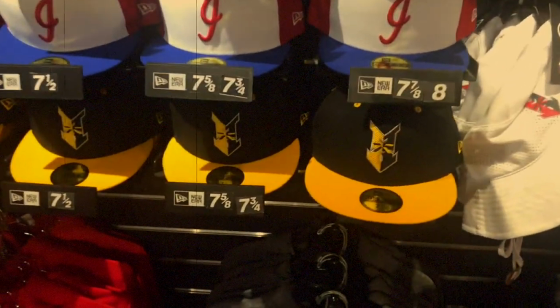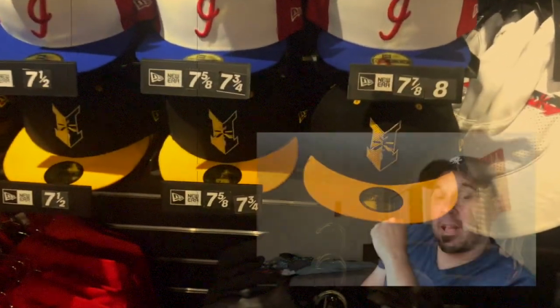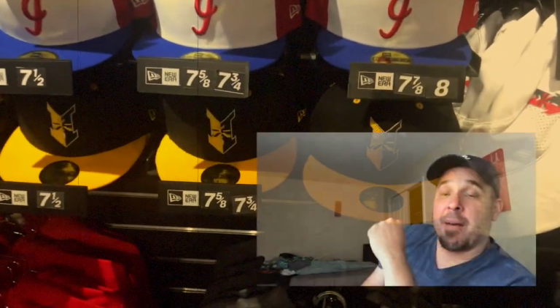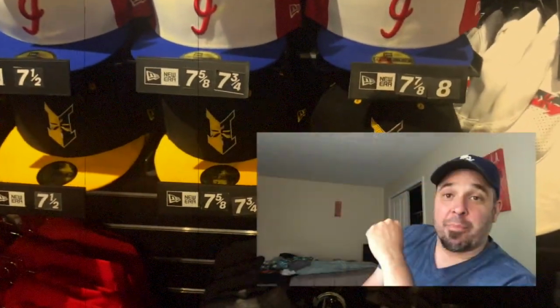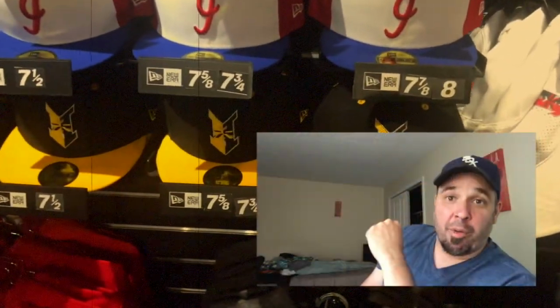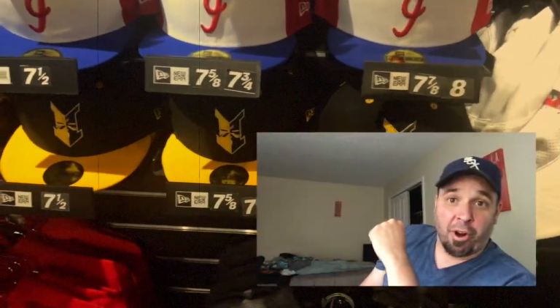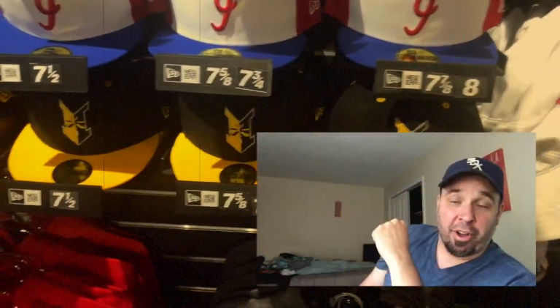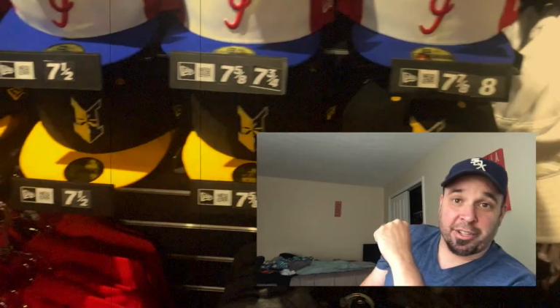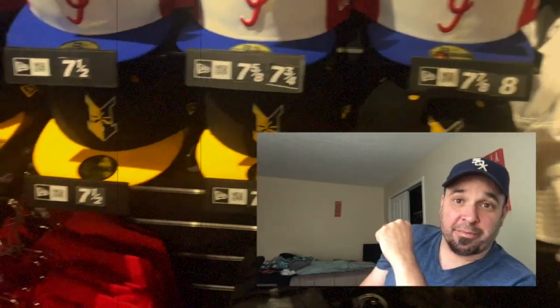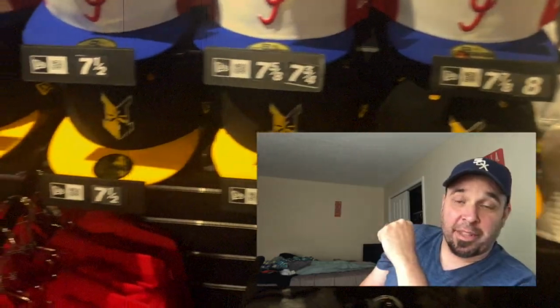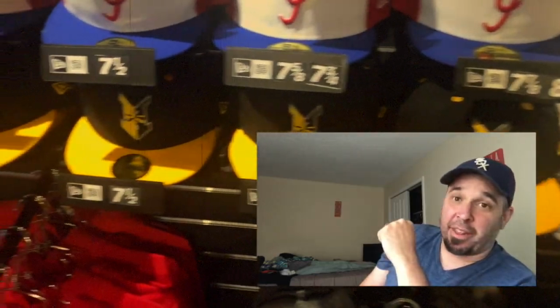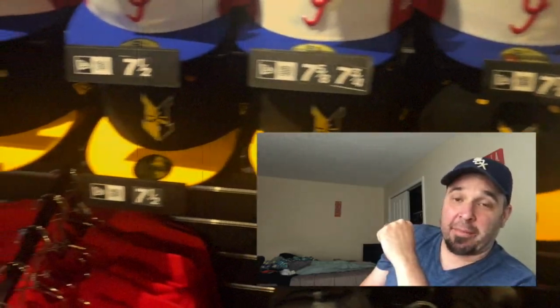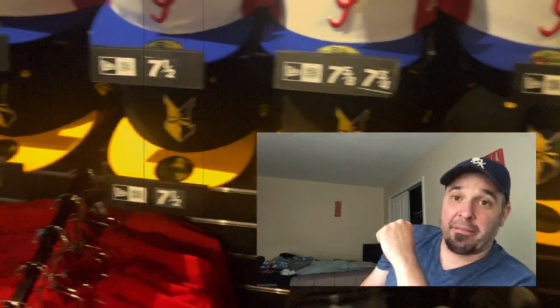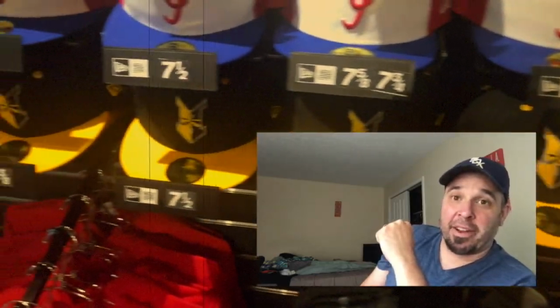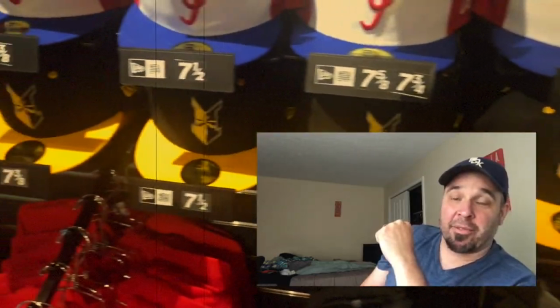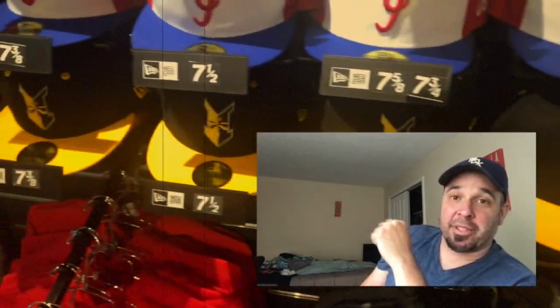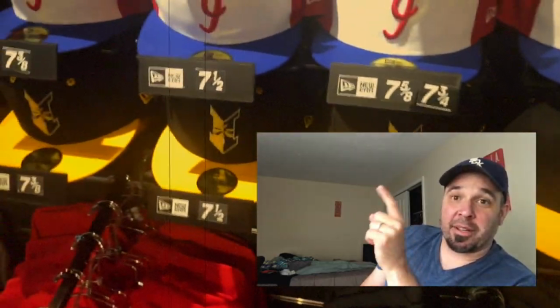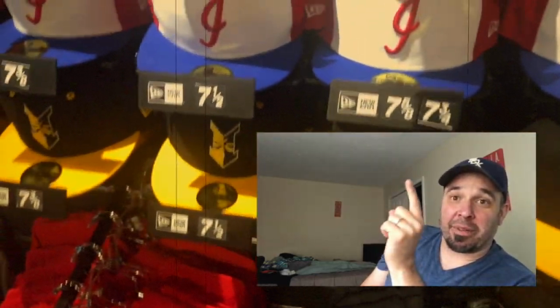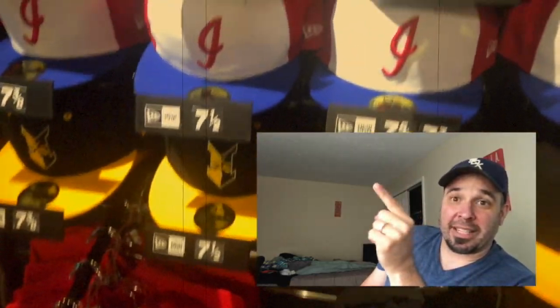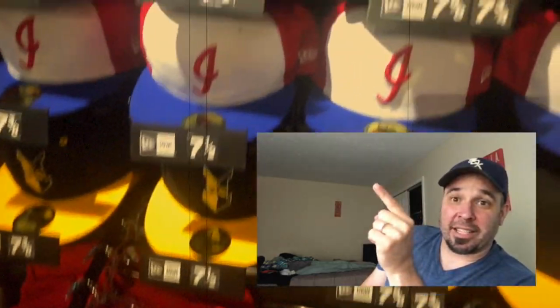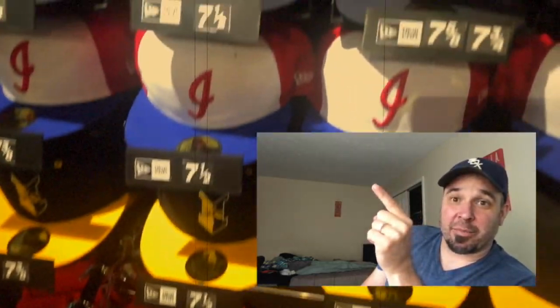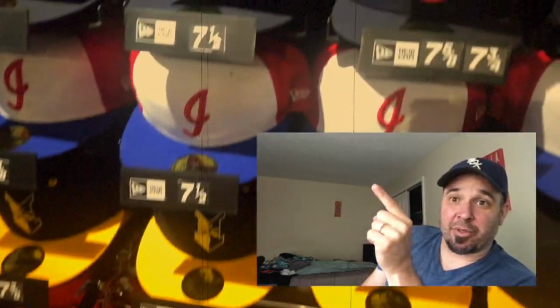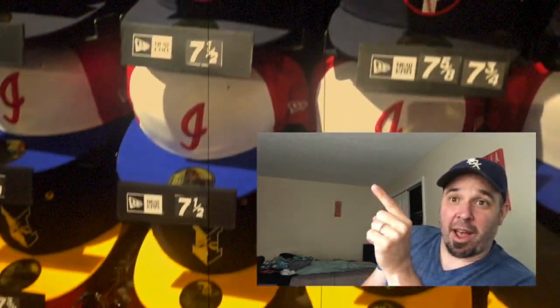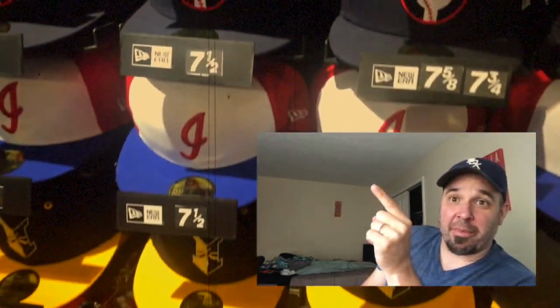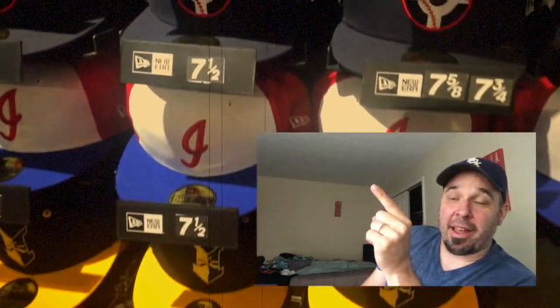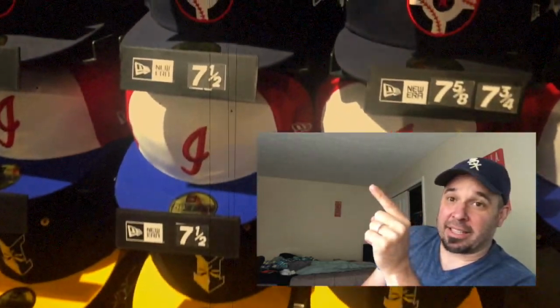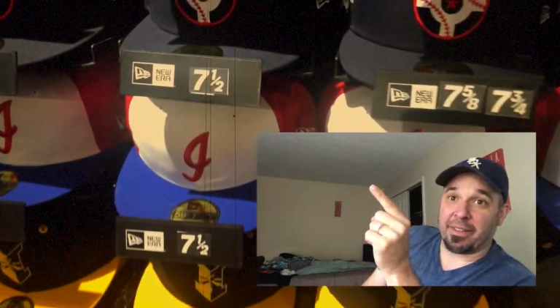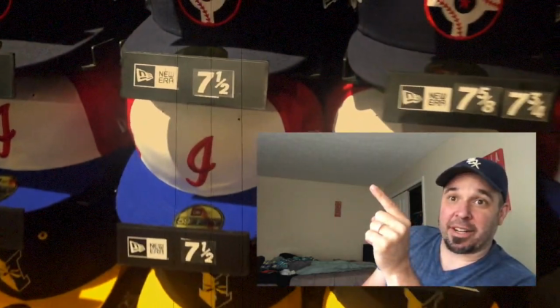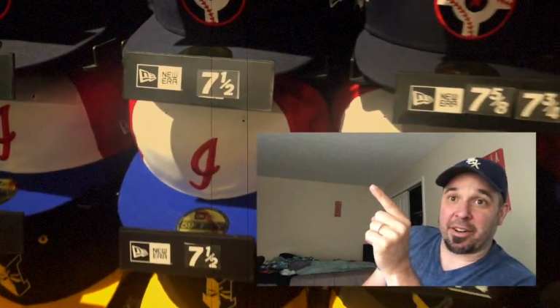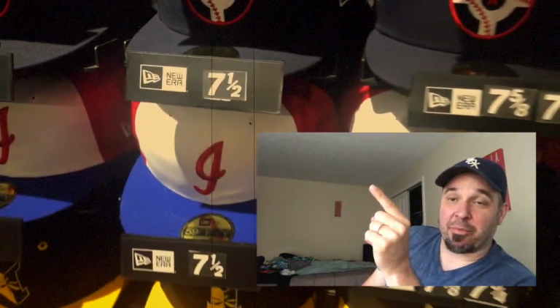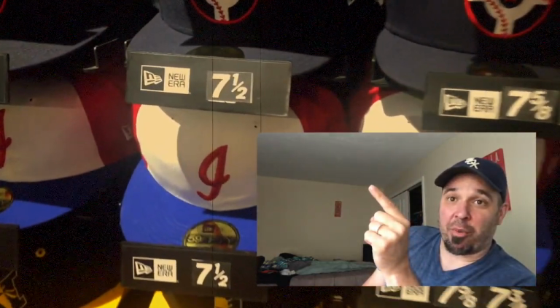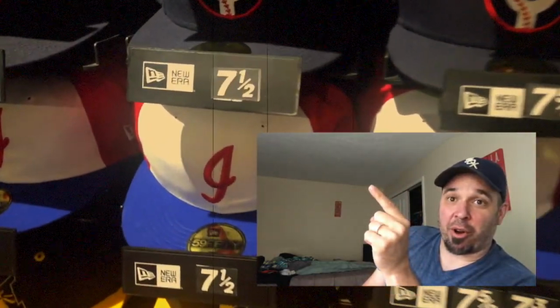I'm the Ballpark Hunter. If you like my videos, please hit subscribe as I visit another ballpark.